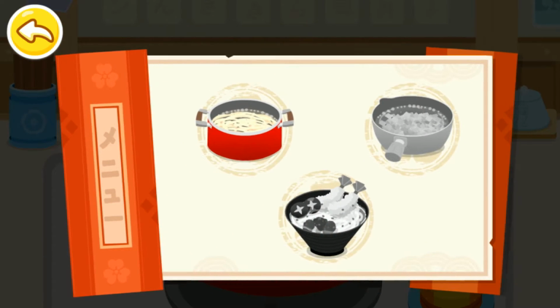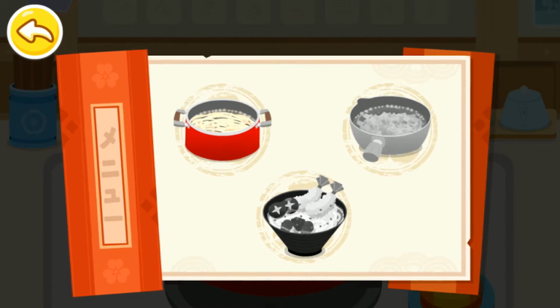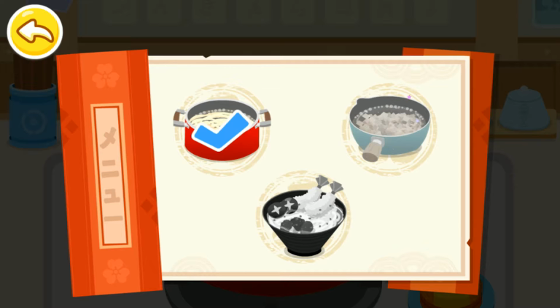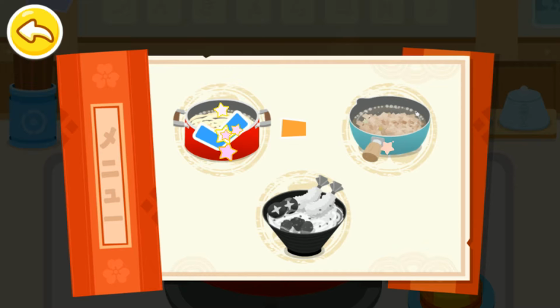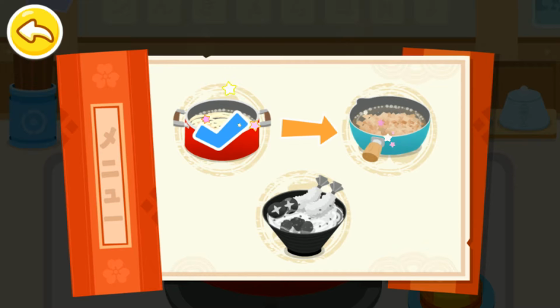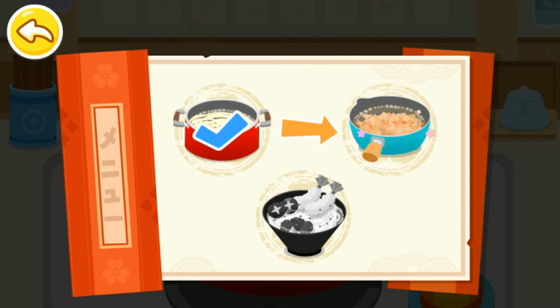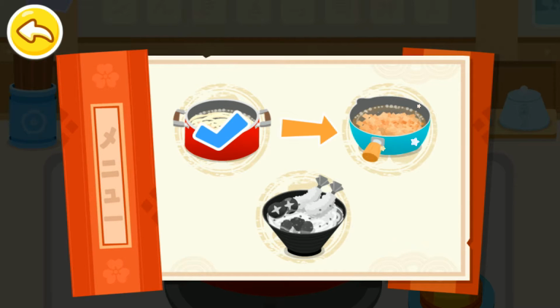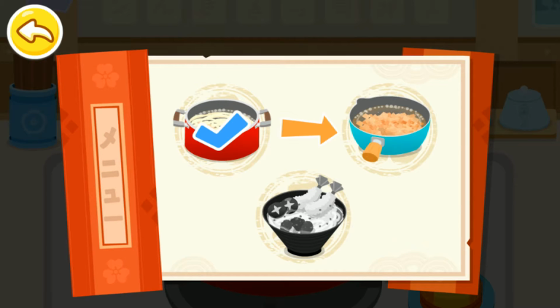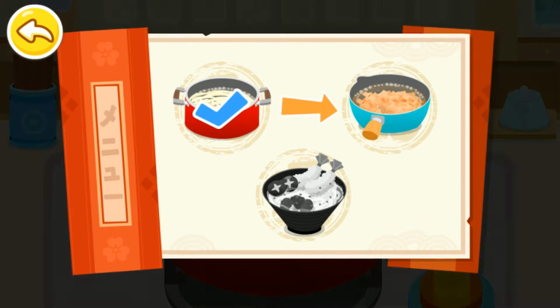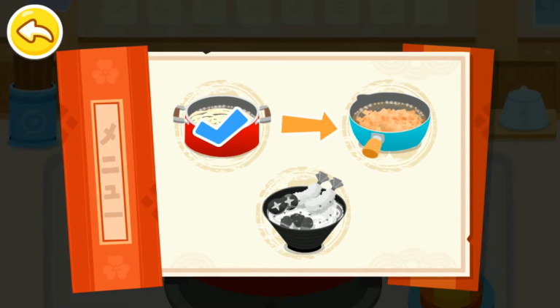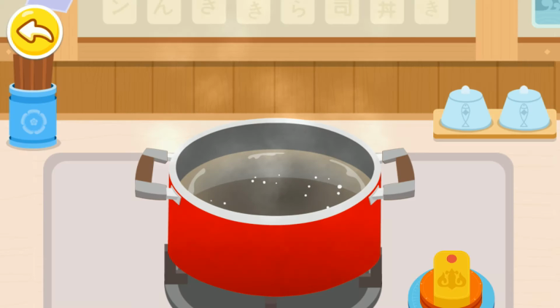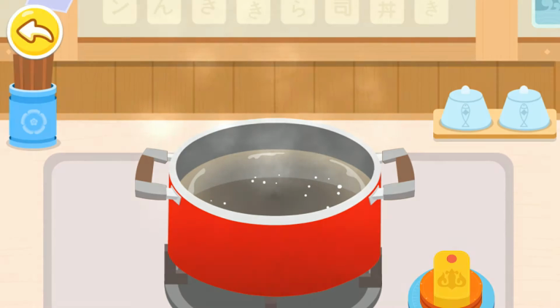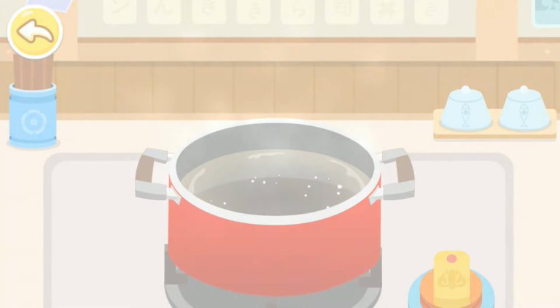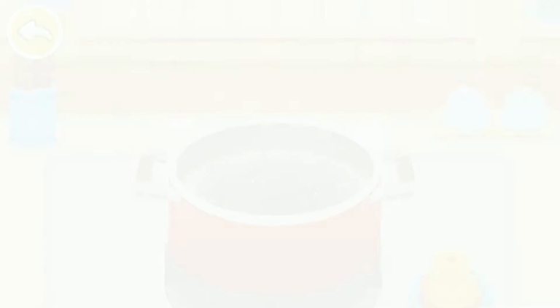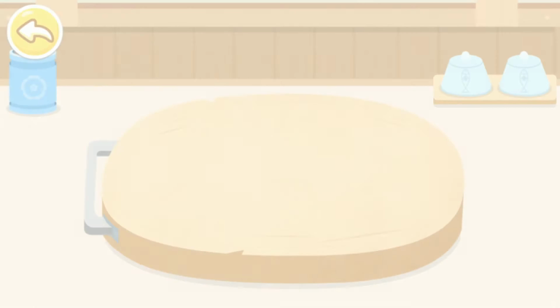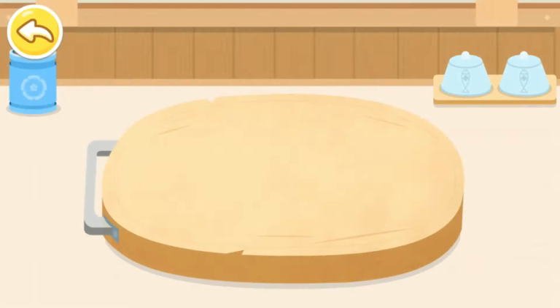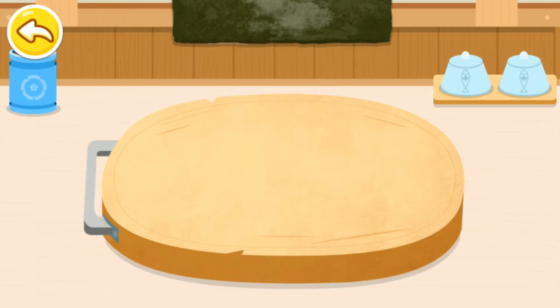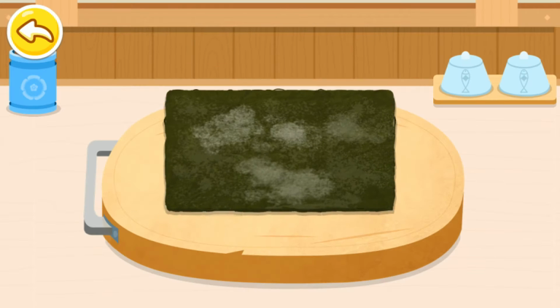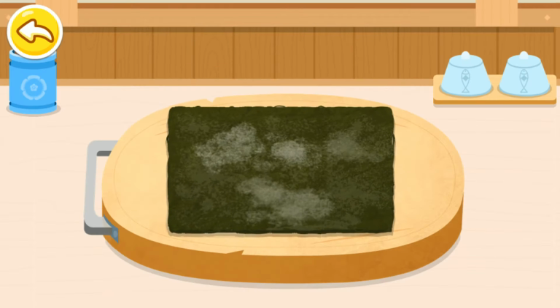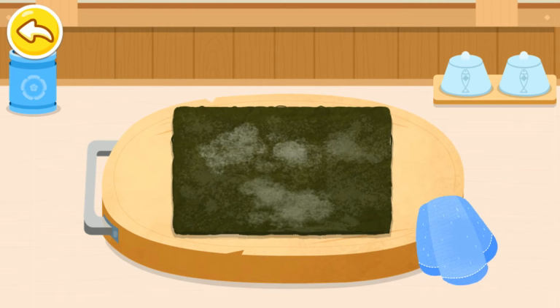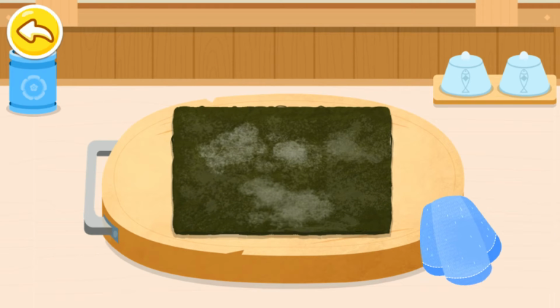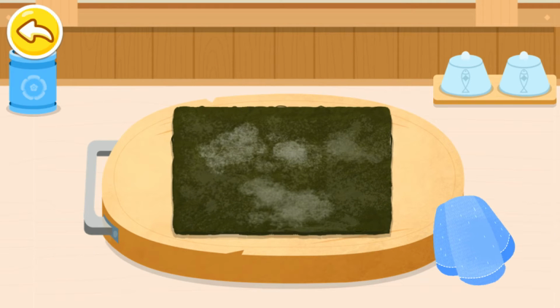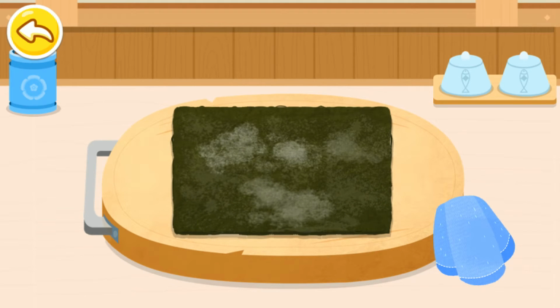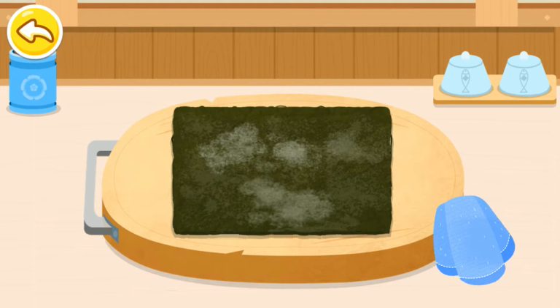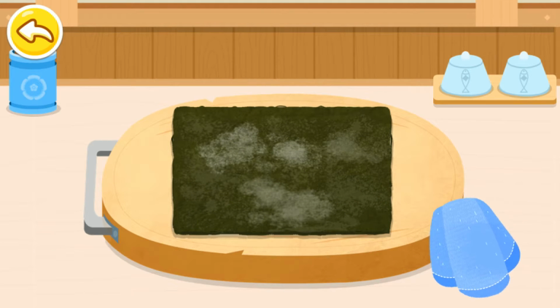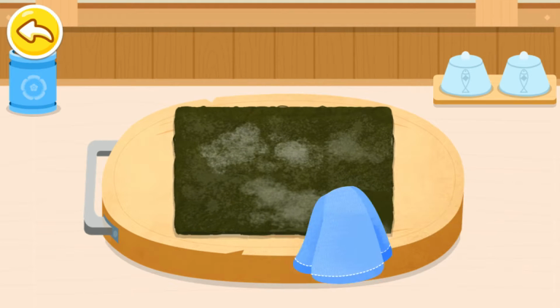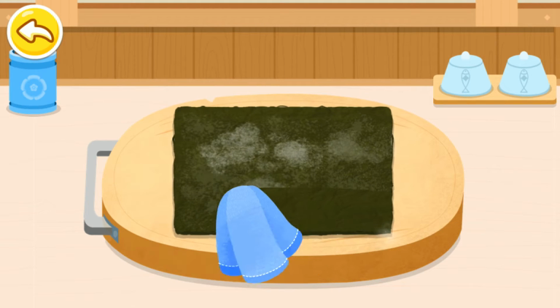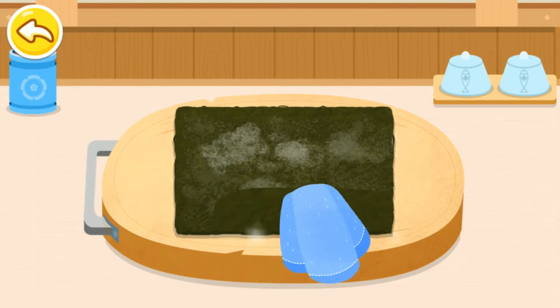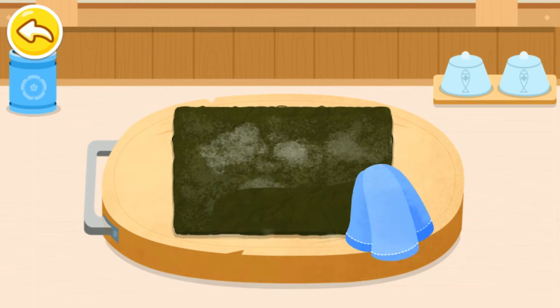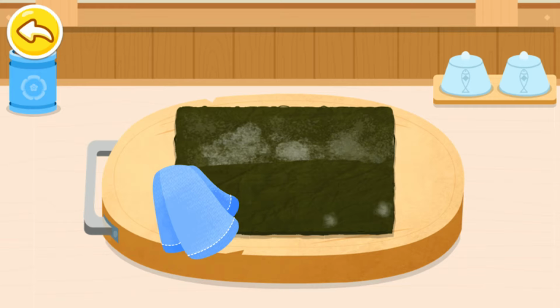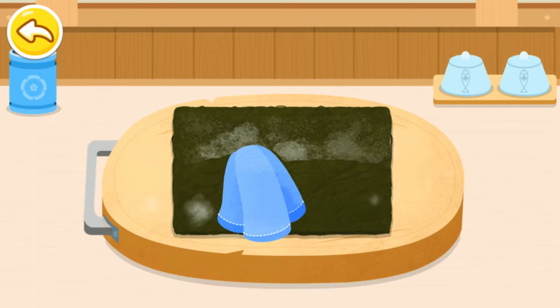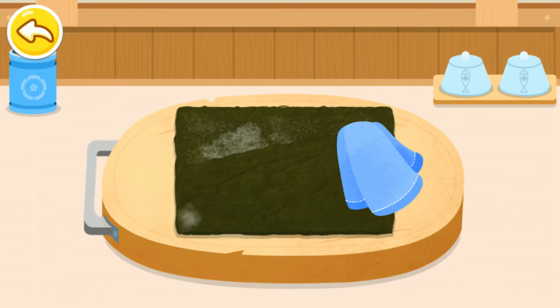Make broth. Let's get the dried kelp ready first.